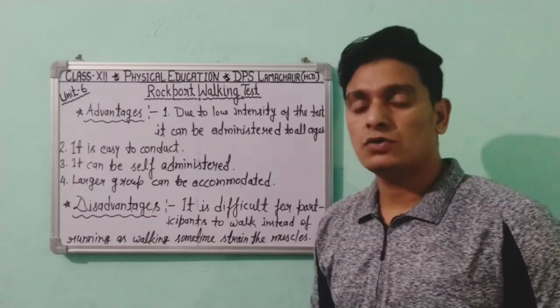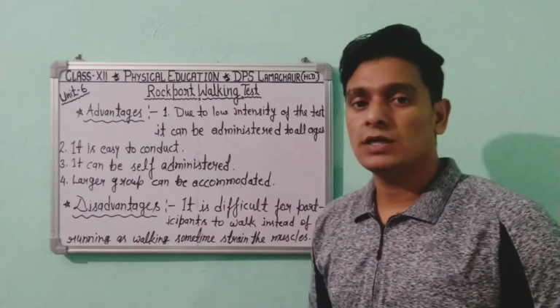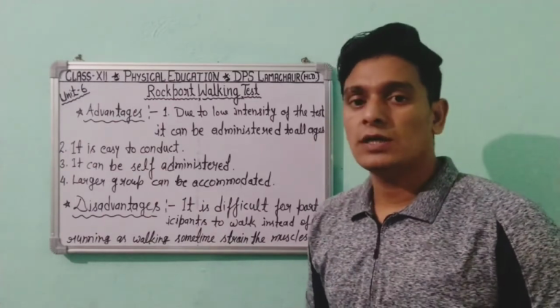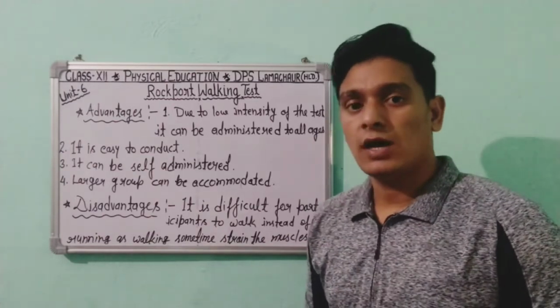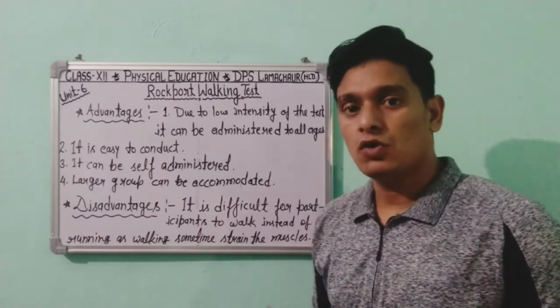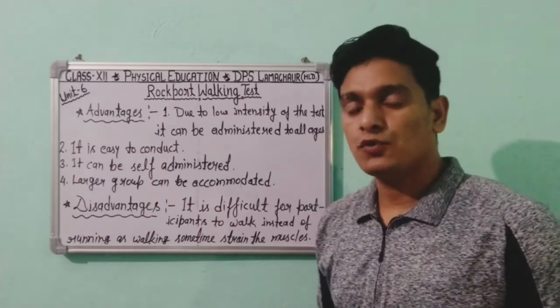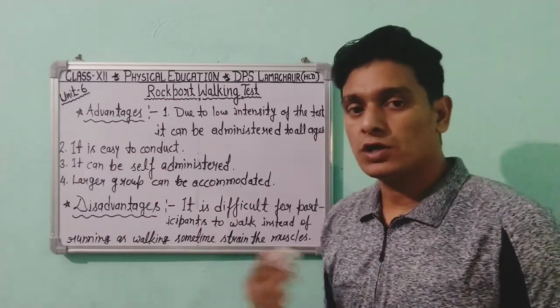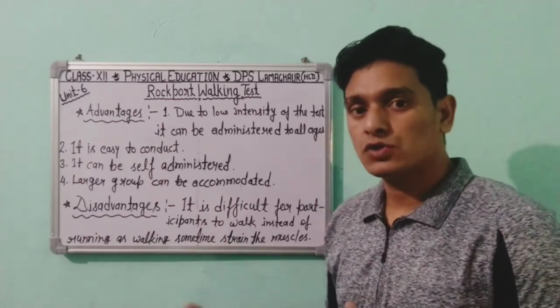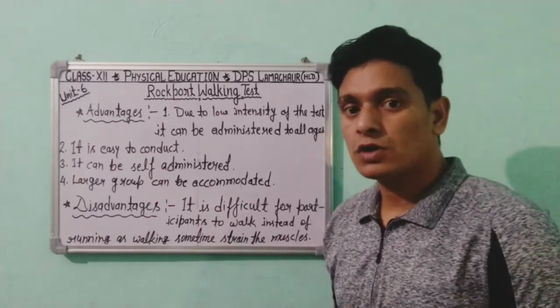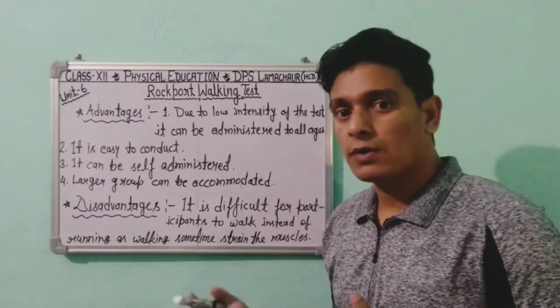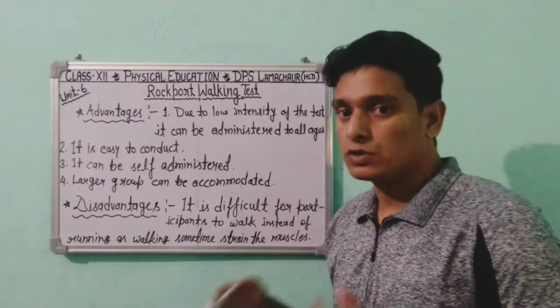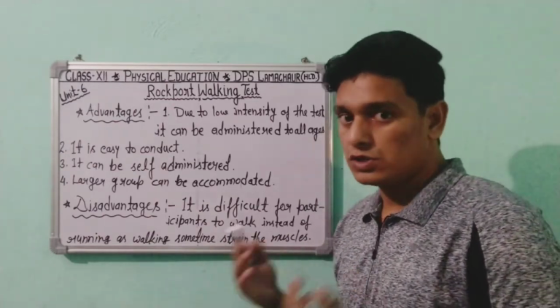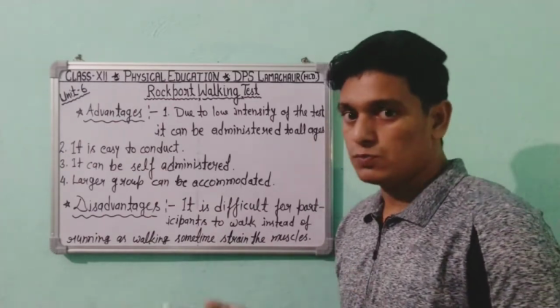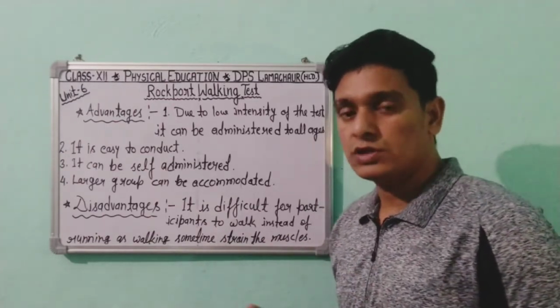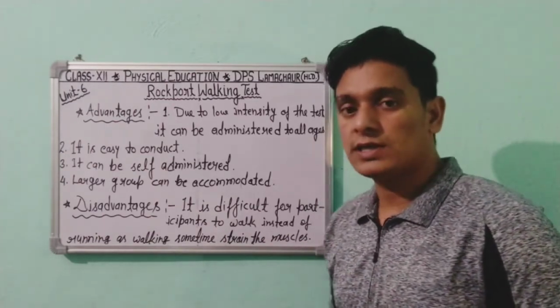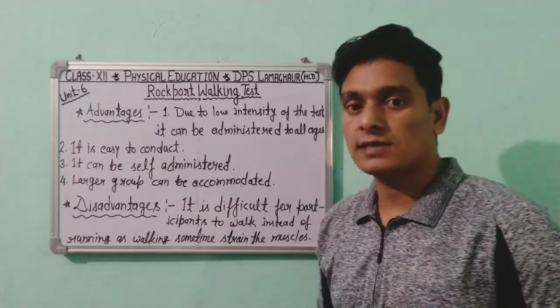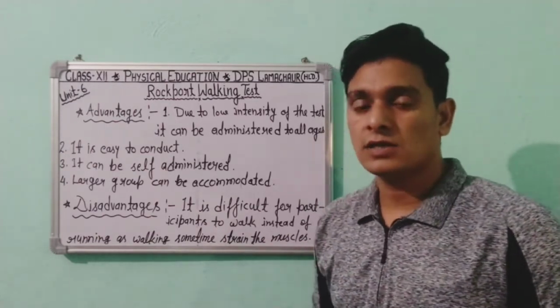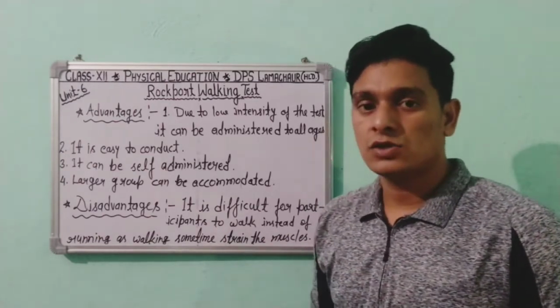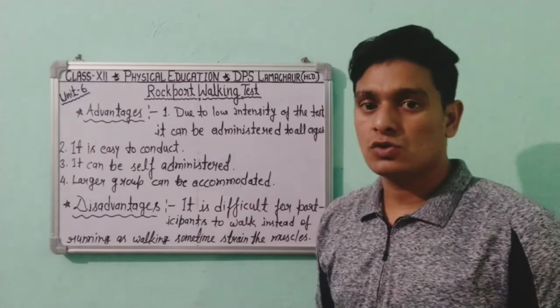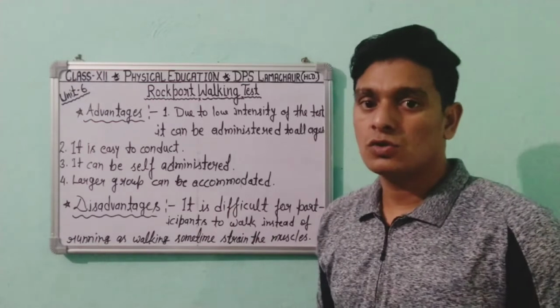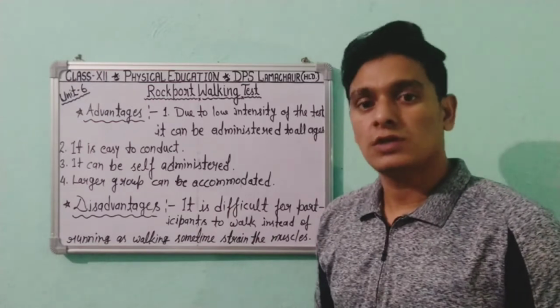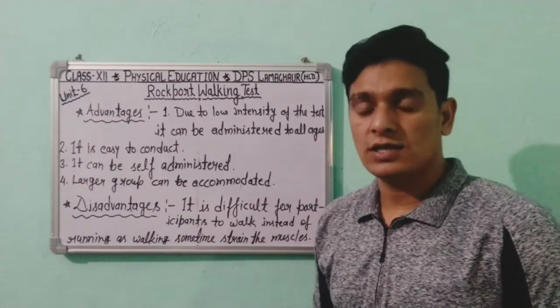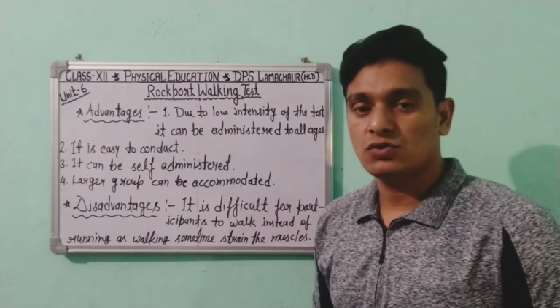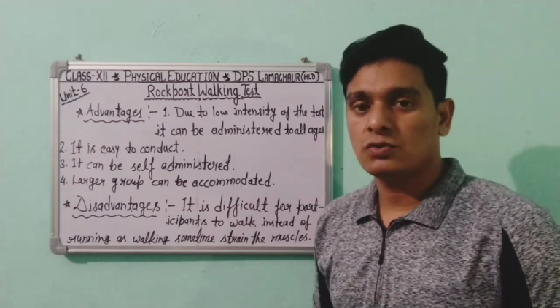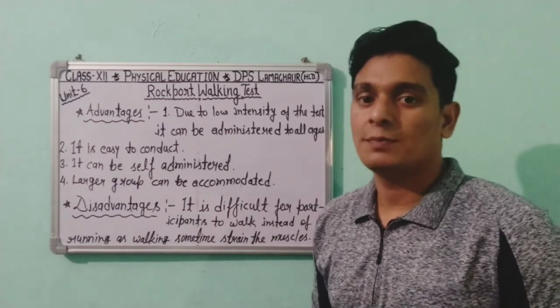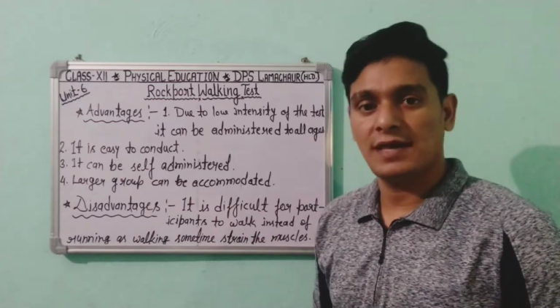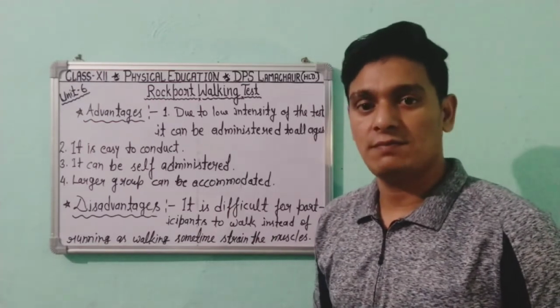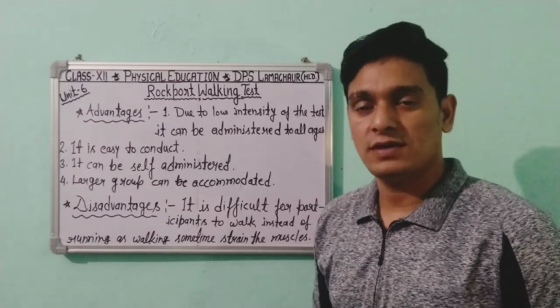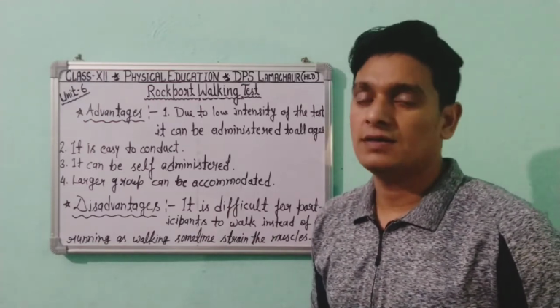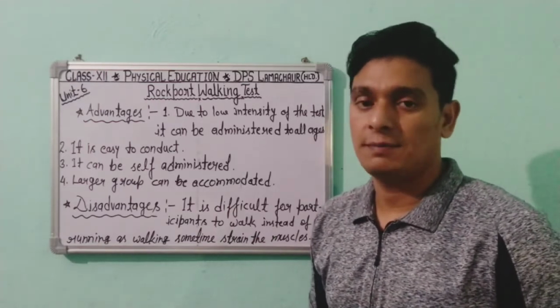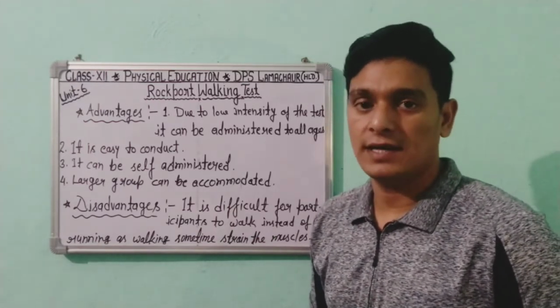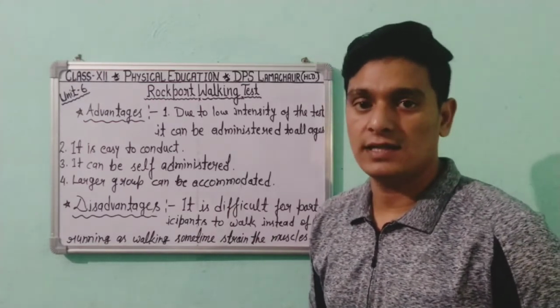This is all about the Rockport Walking Test. I hope you understood both tests — the Harvard Step Test and the Rockport Walking Test. Thank you, be happy.